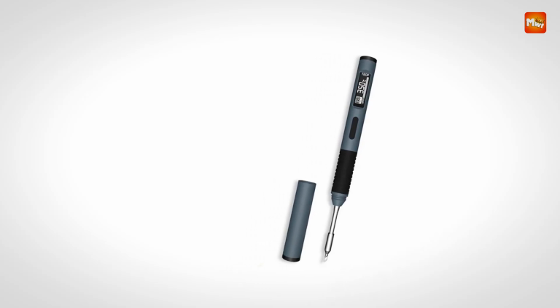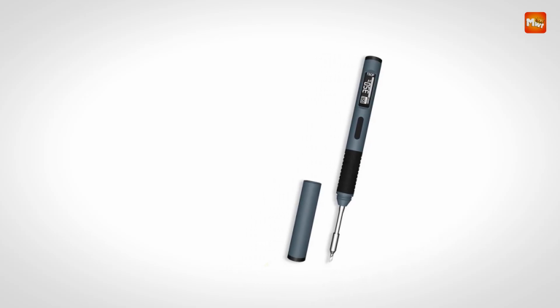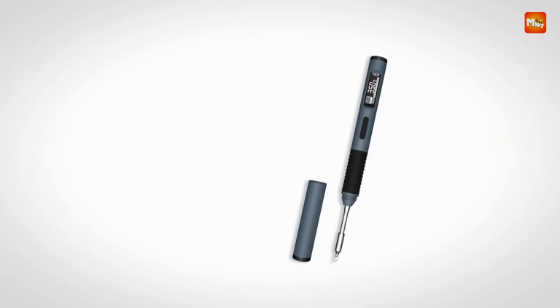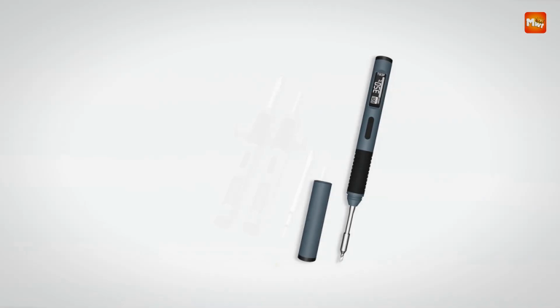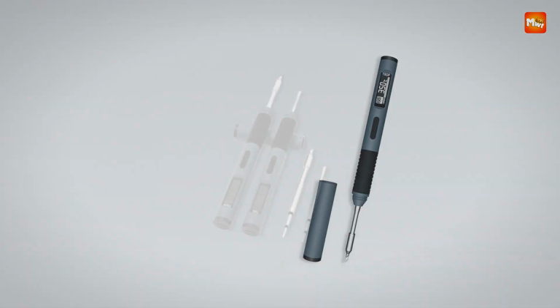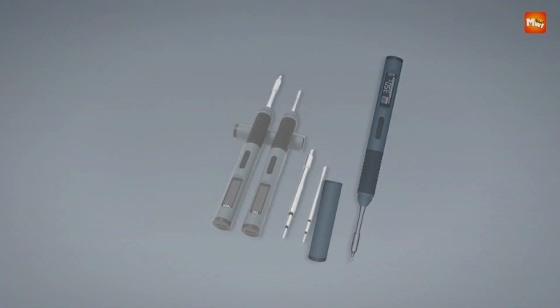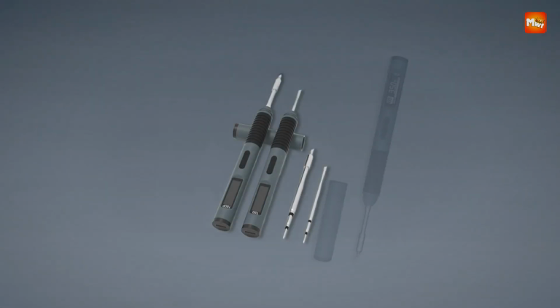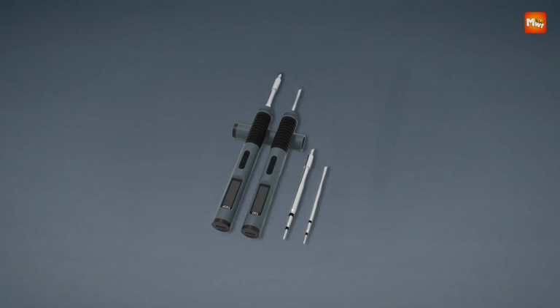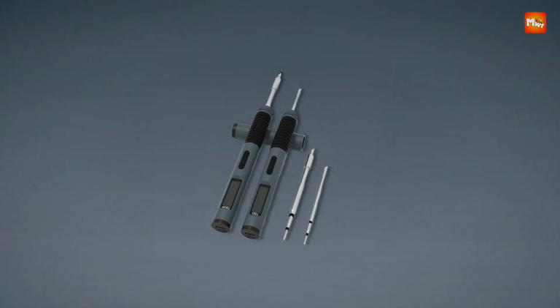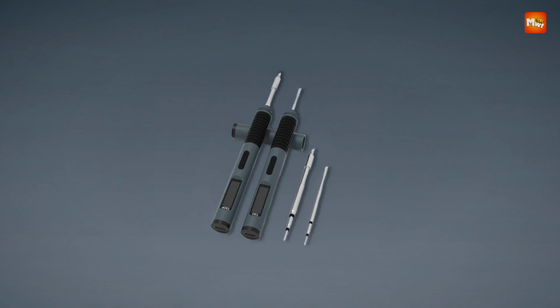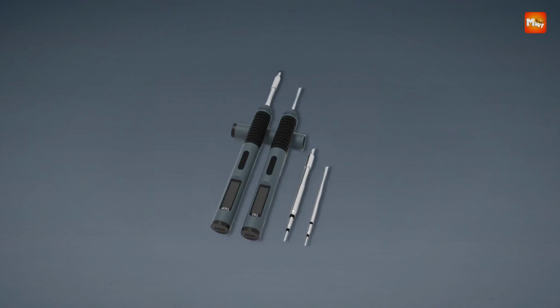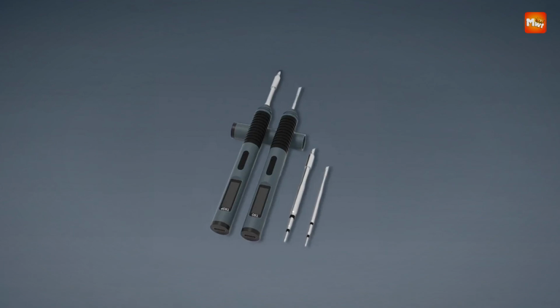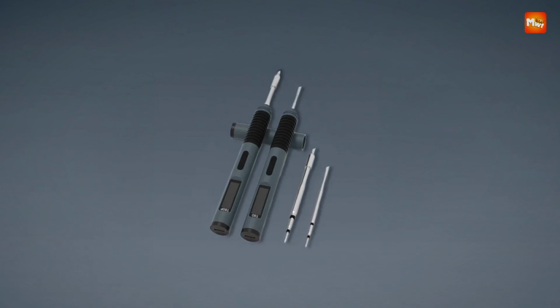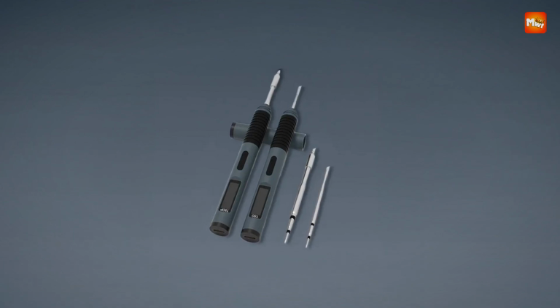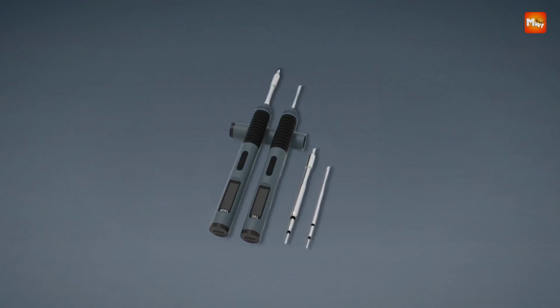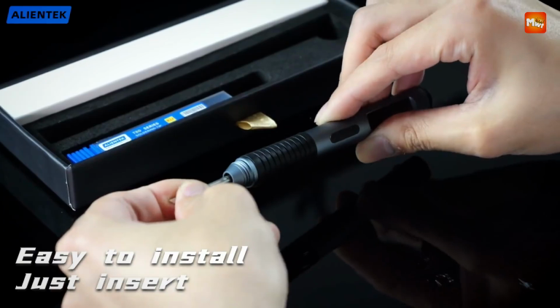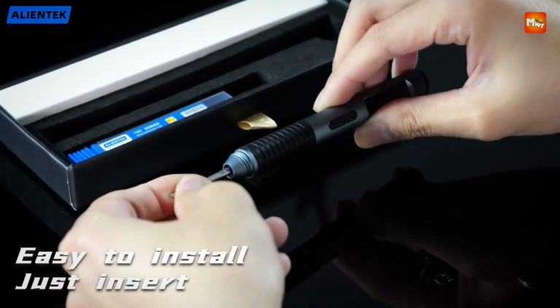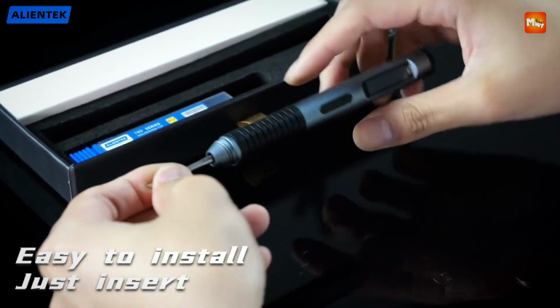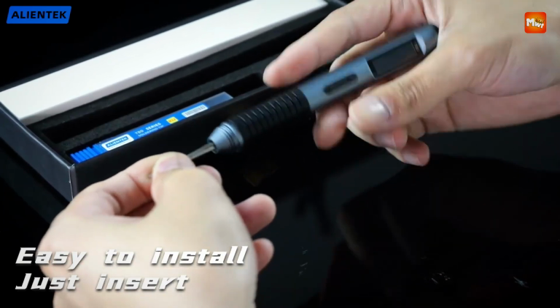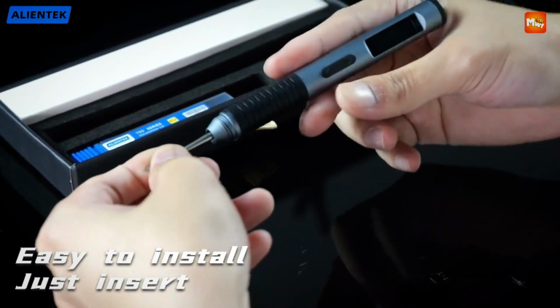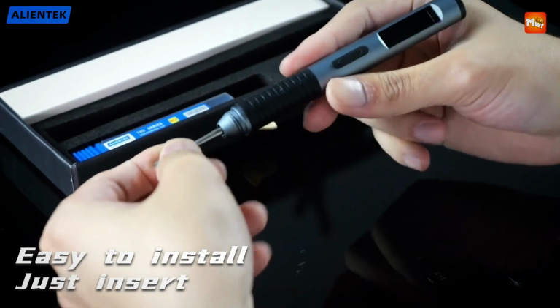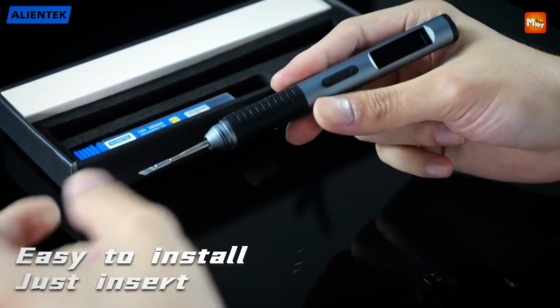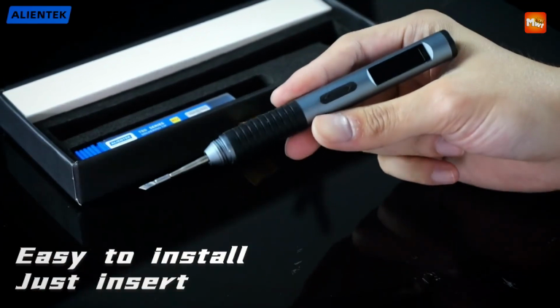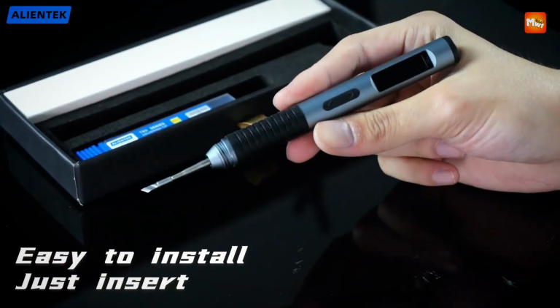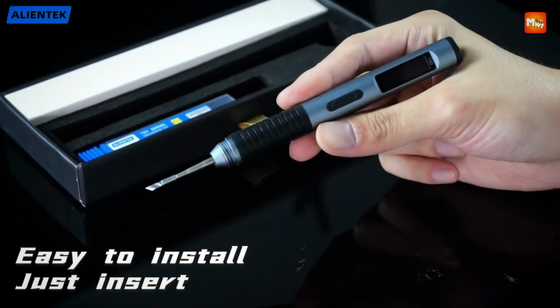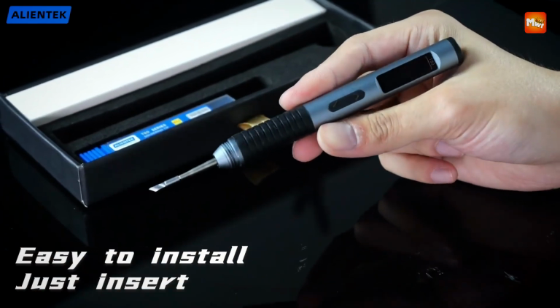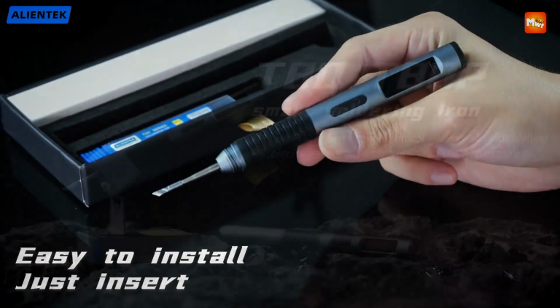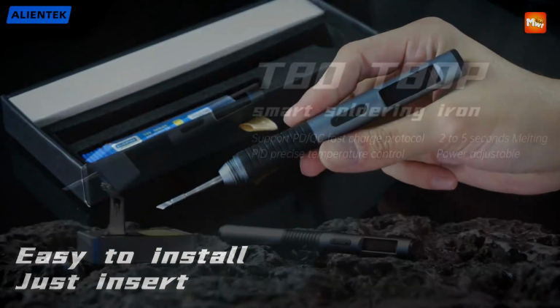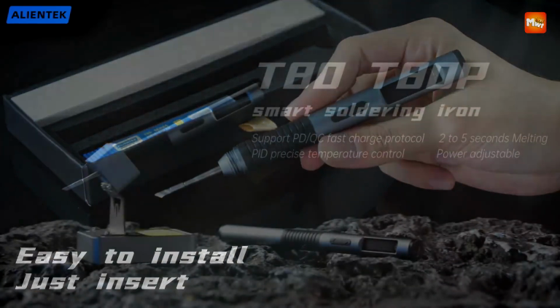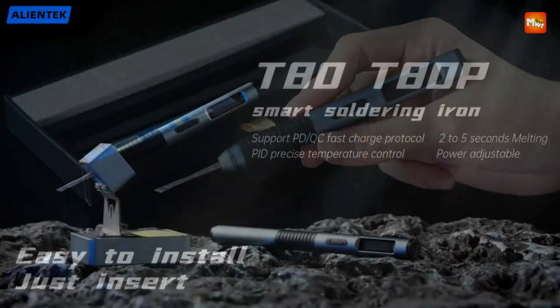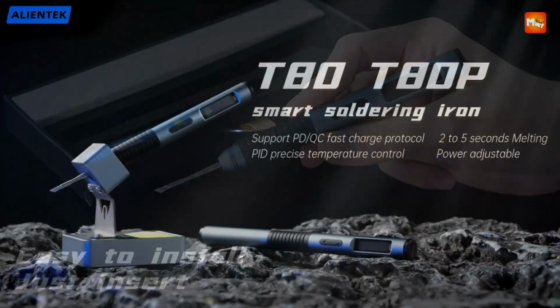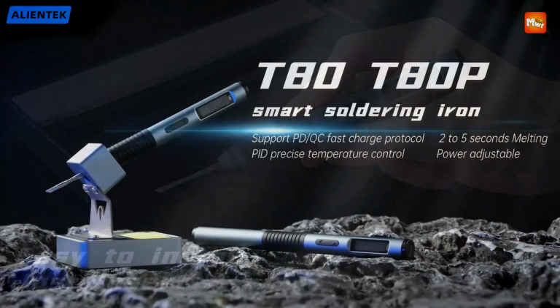Pros: Portability, Fast Charging, Adjustable Temperature, Ergonomic. Cons: Limited Power, Small Tip Size.